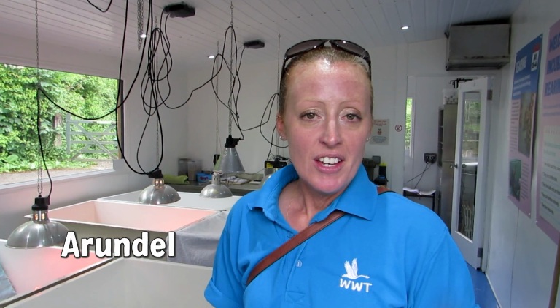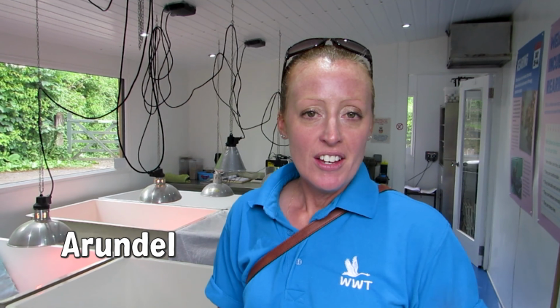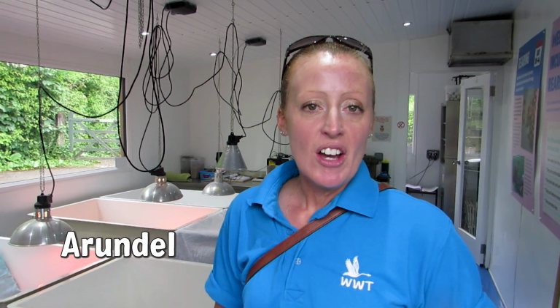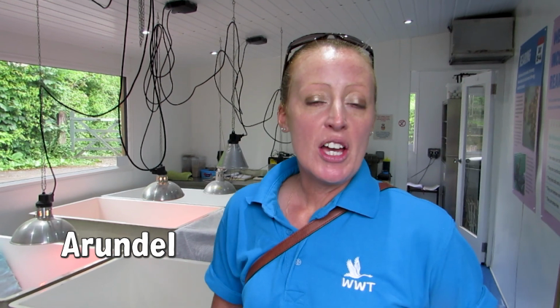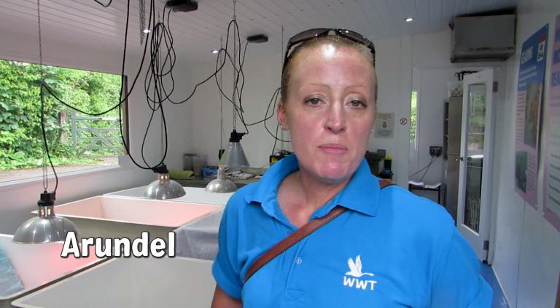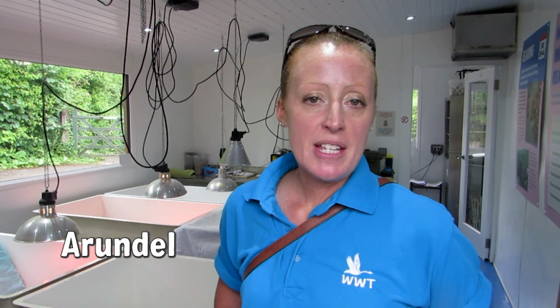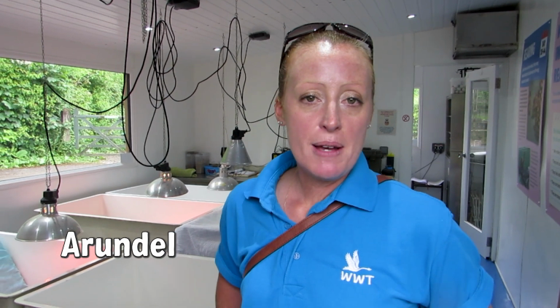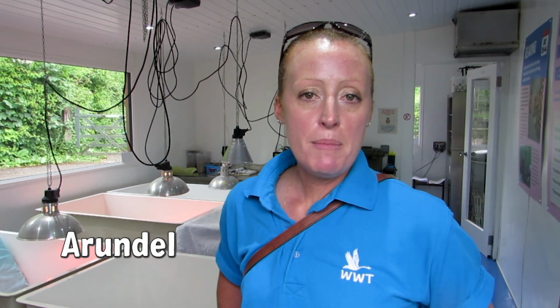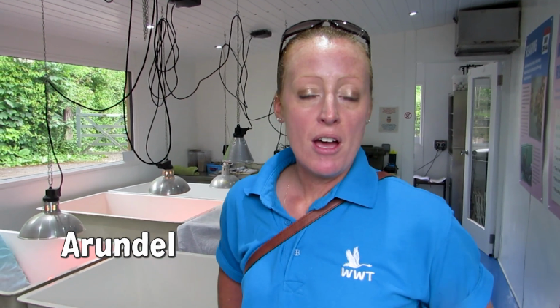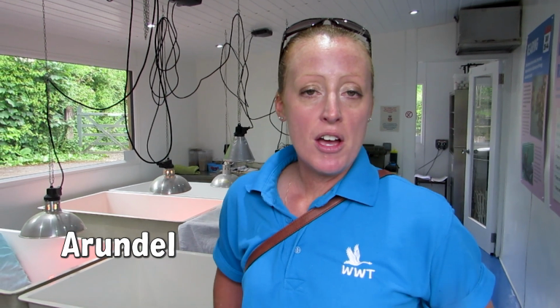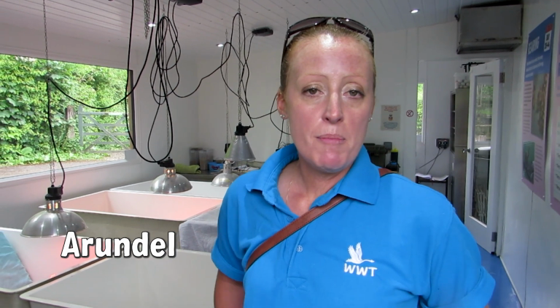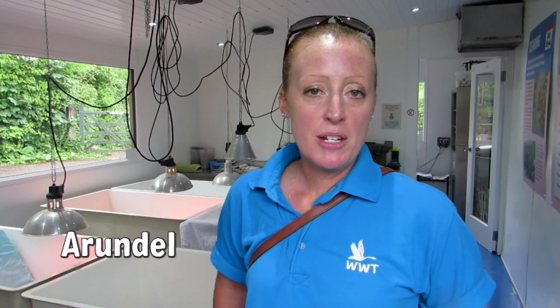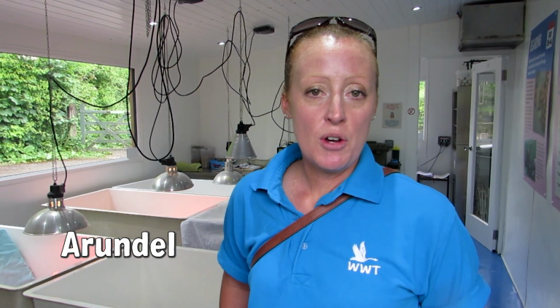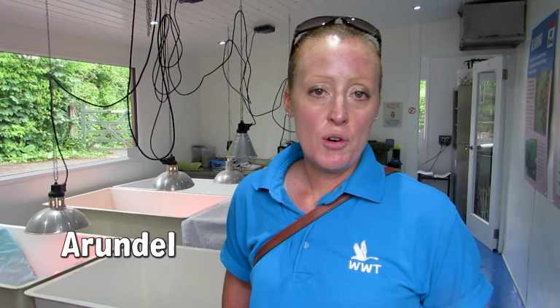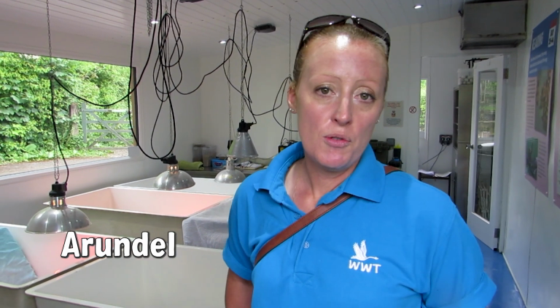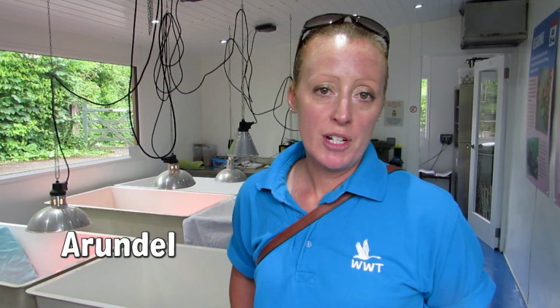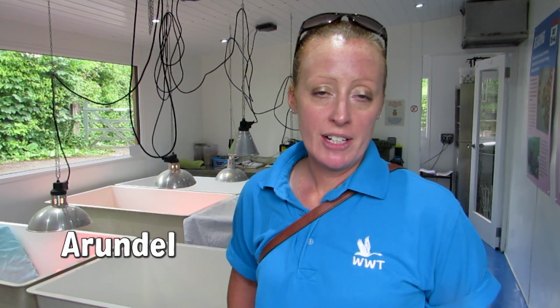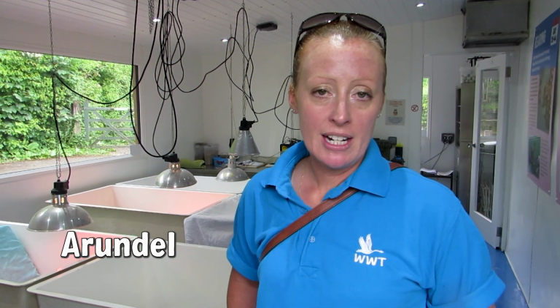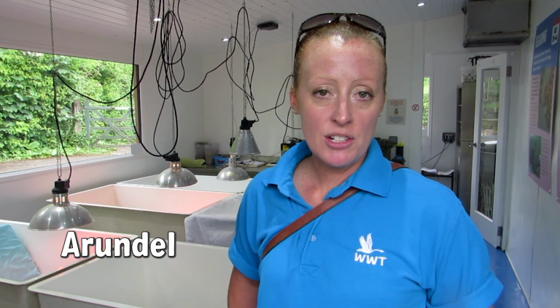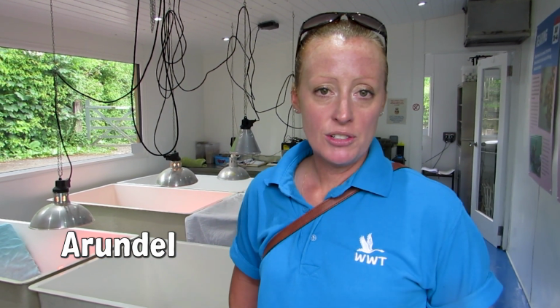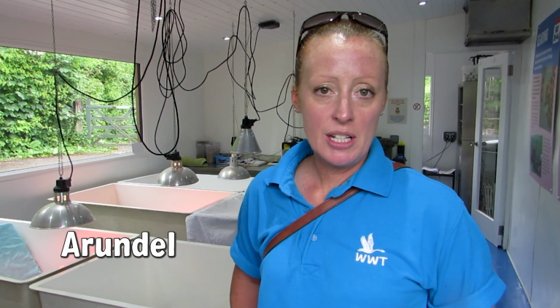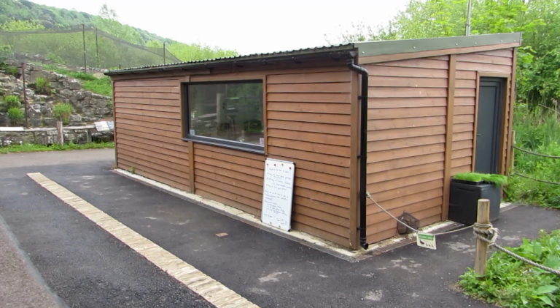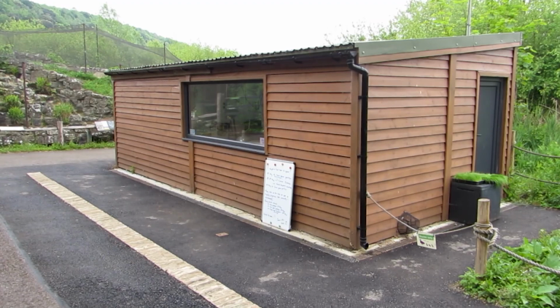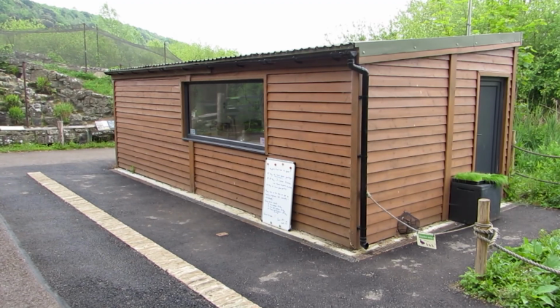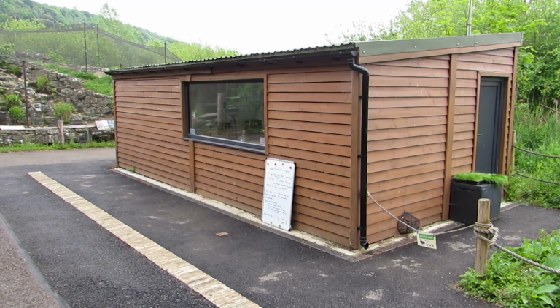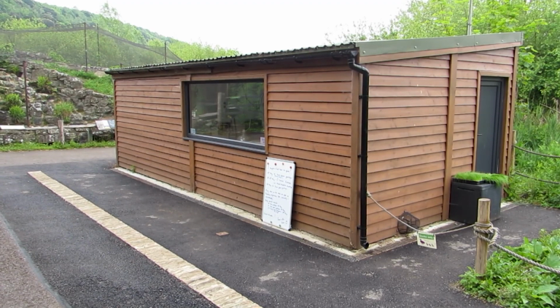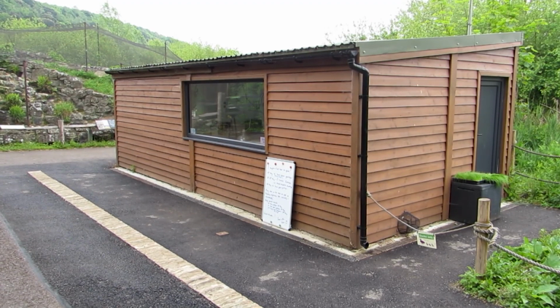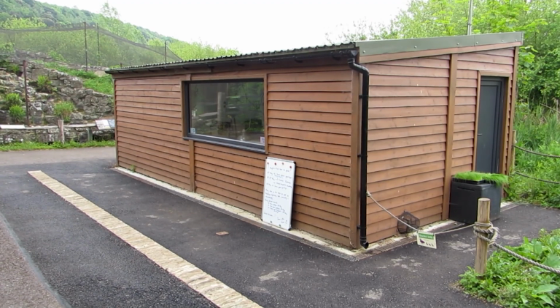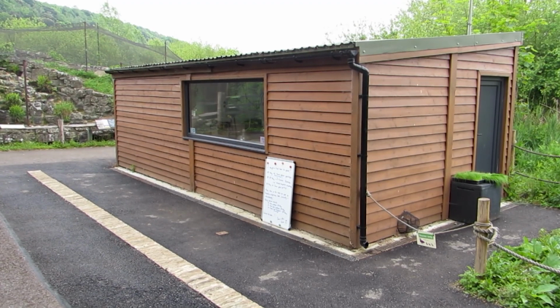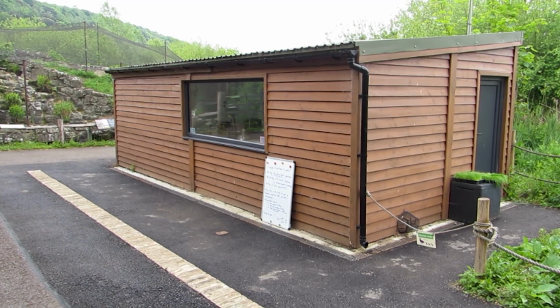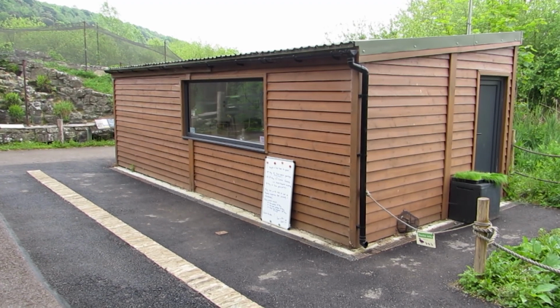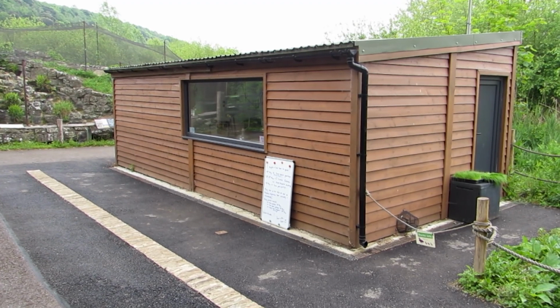Hi, I'm Sam. I'm head of the Living Collections here. Welcome to our incubator and rearing room.